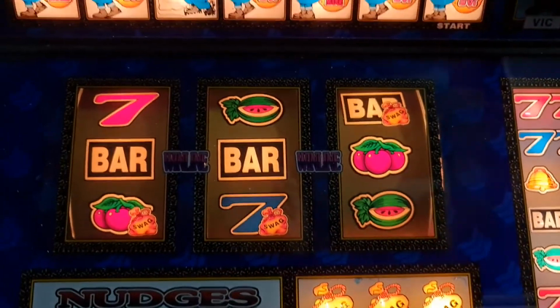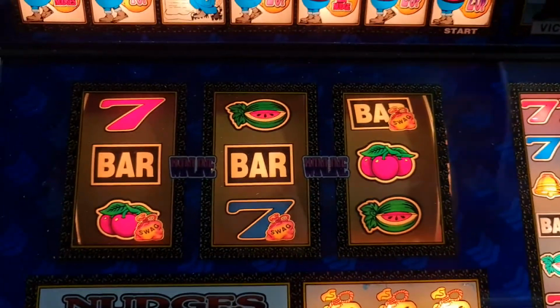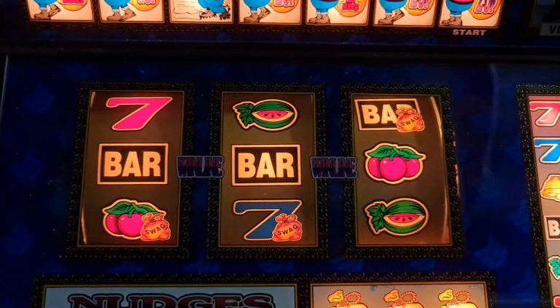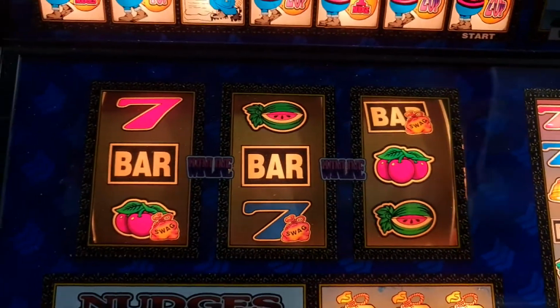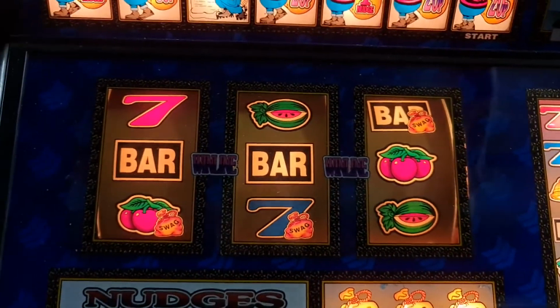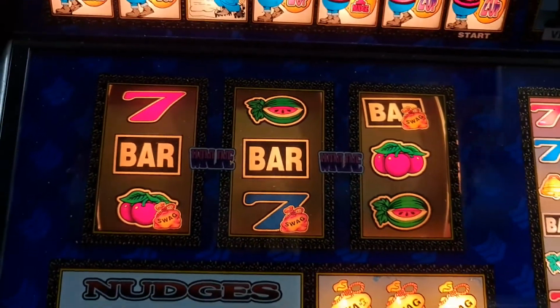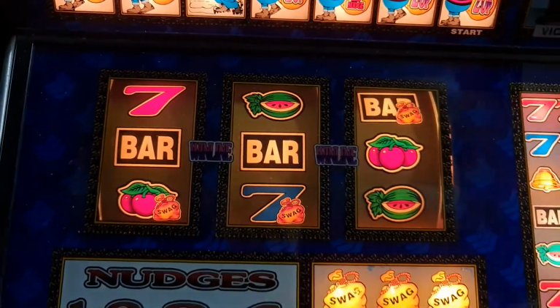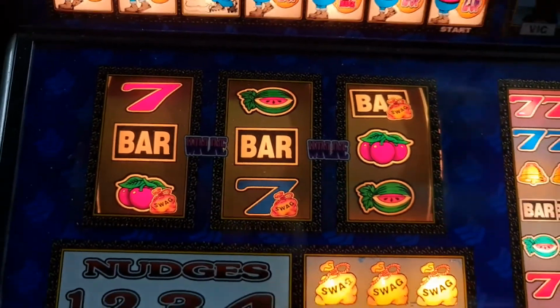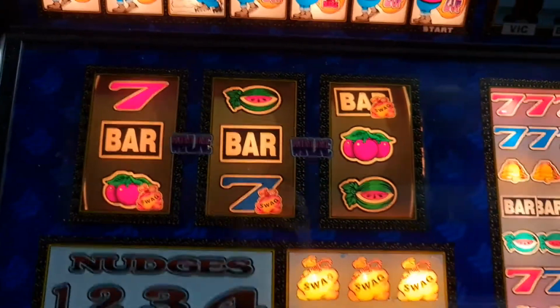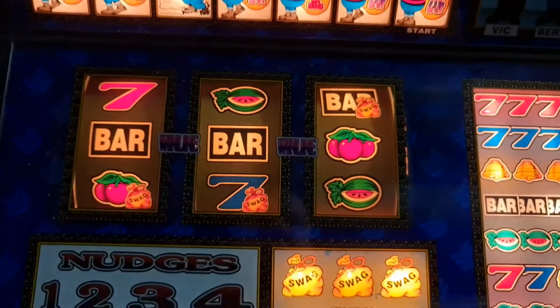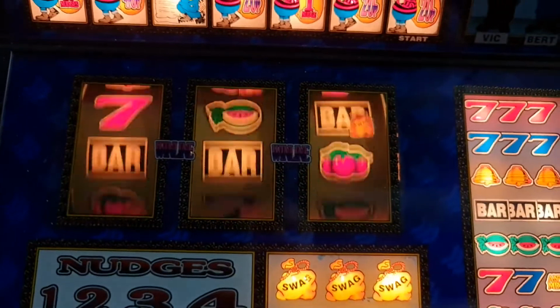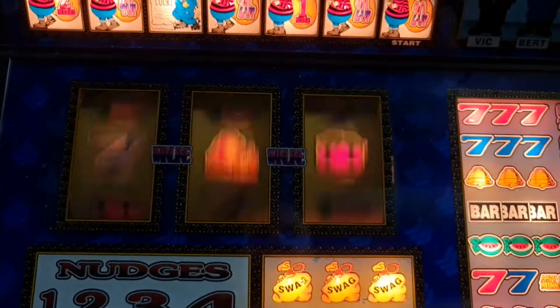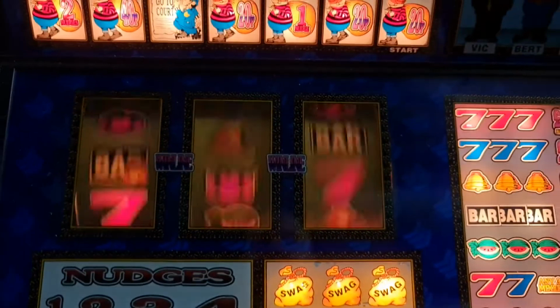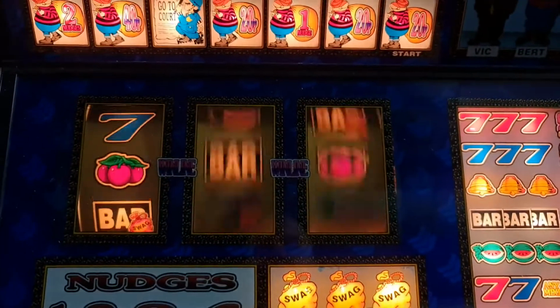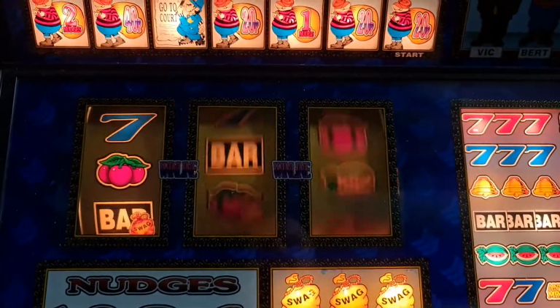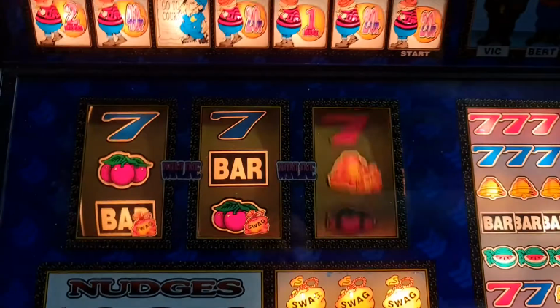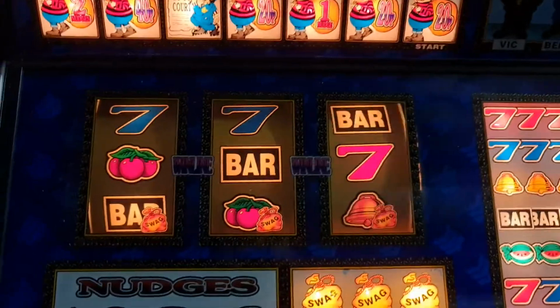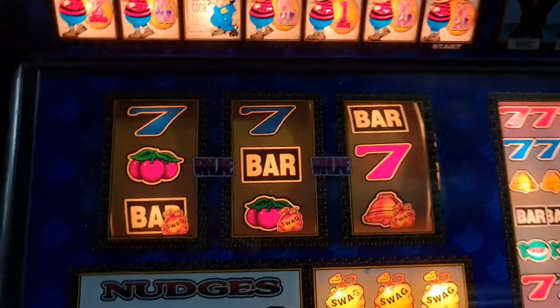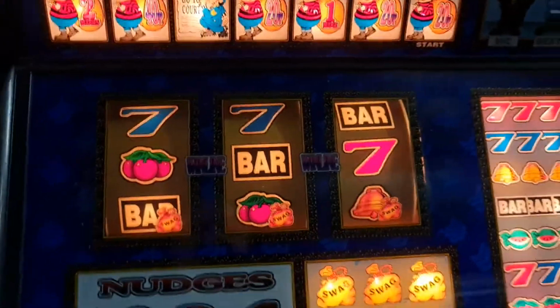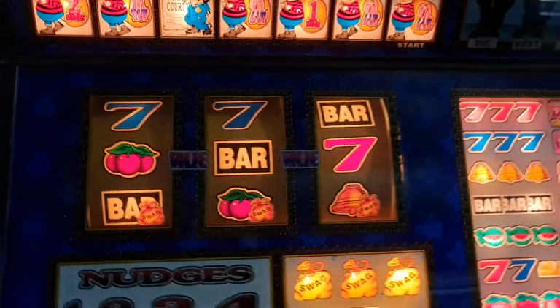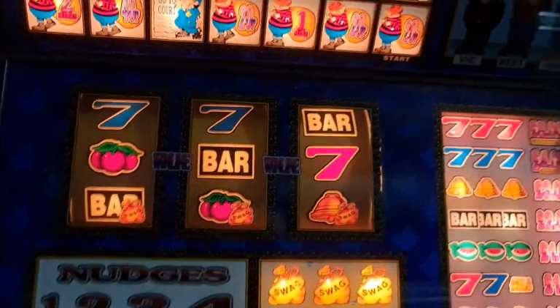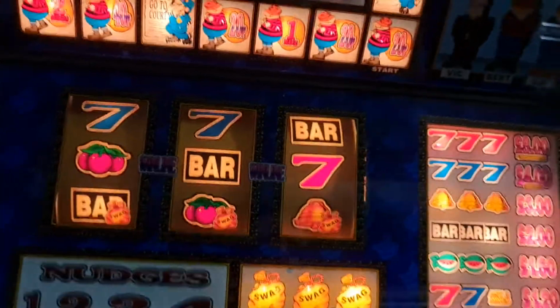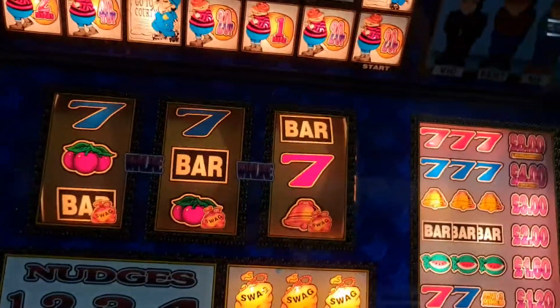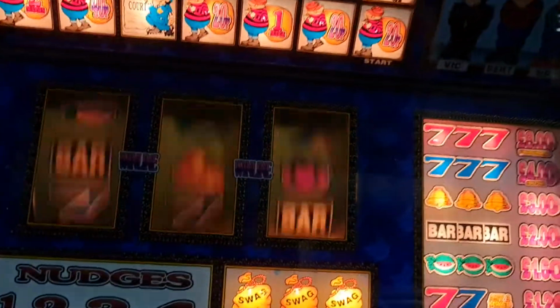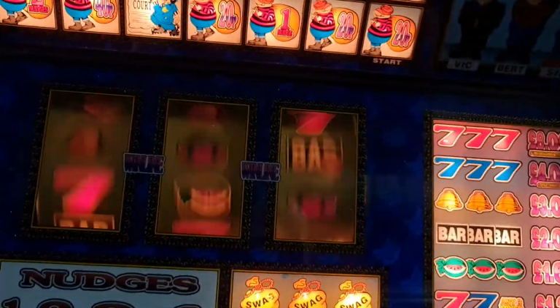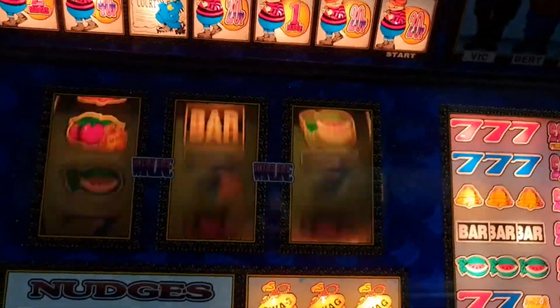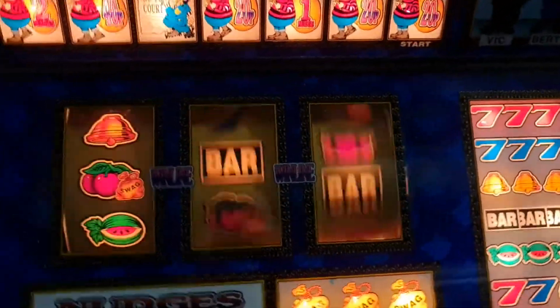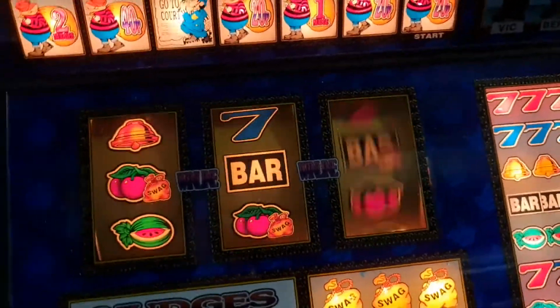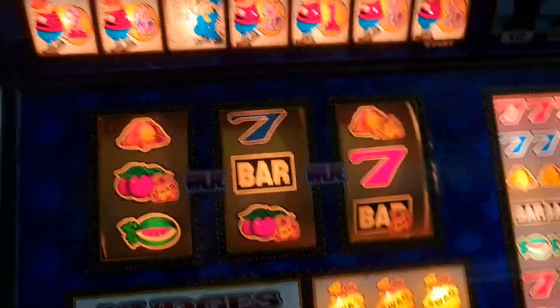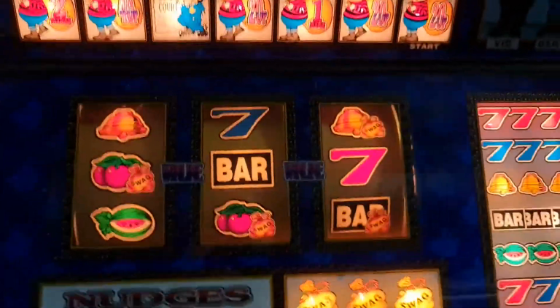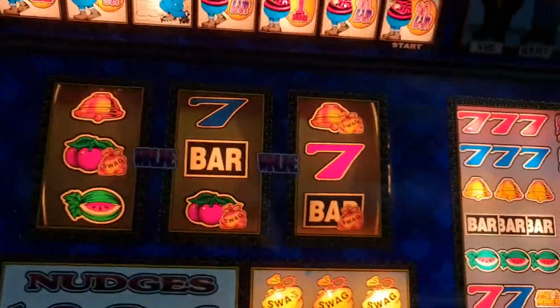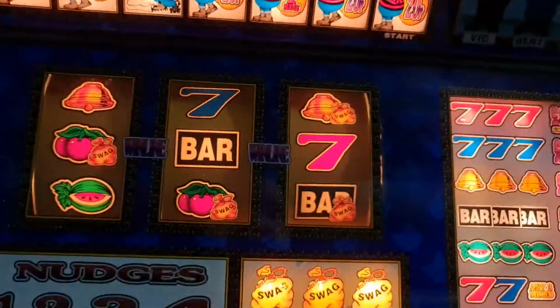I wonder who ever thought that 5p and eight pound would be a good combination. Mind you, they're getting club machines on 5p.